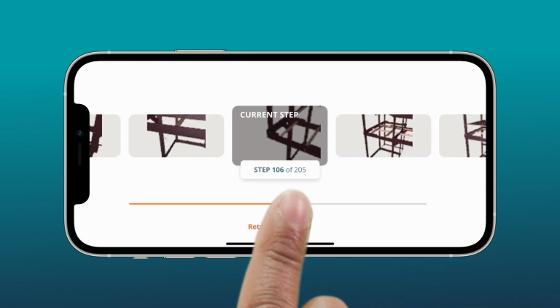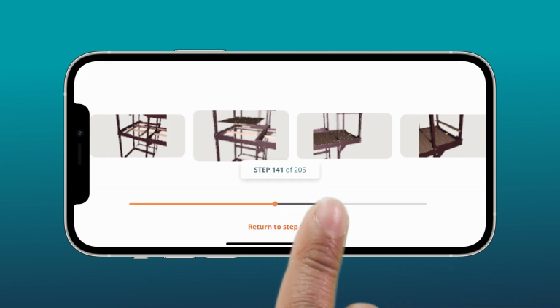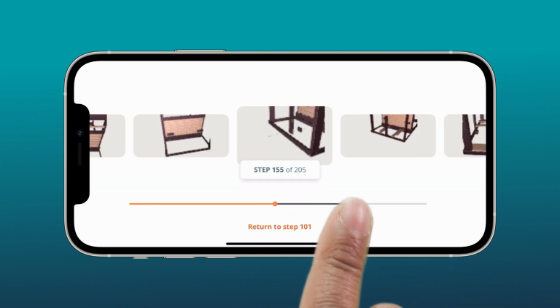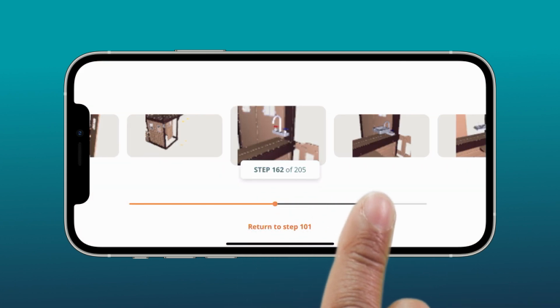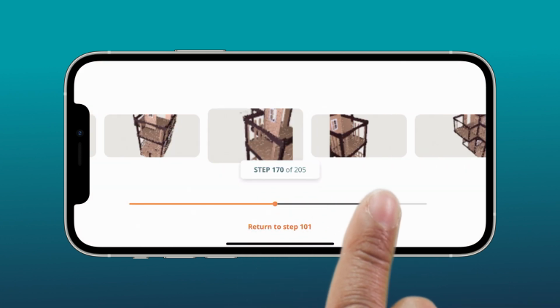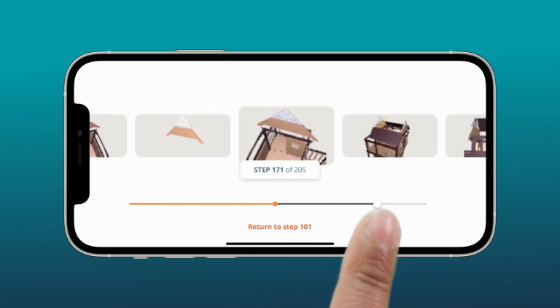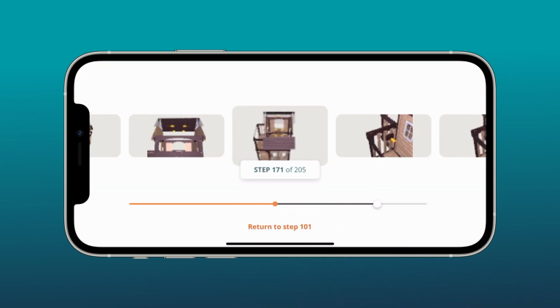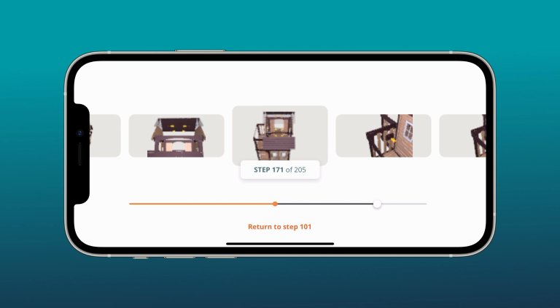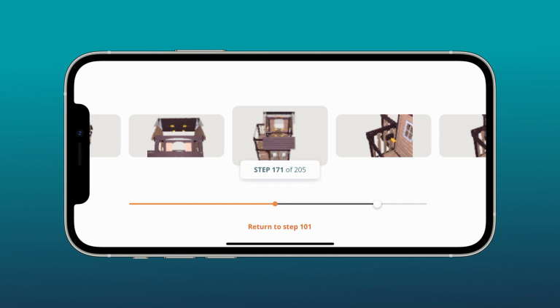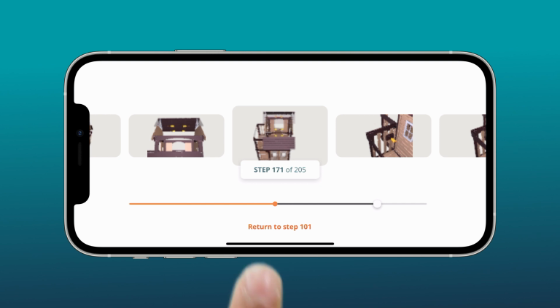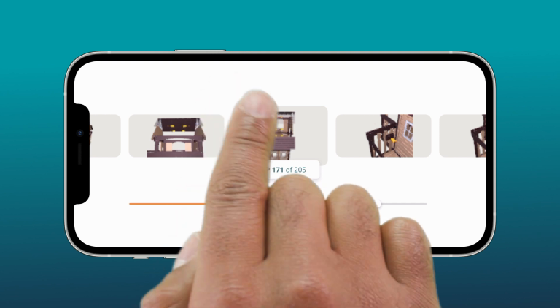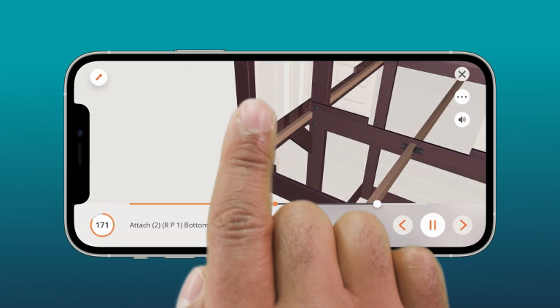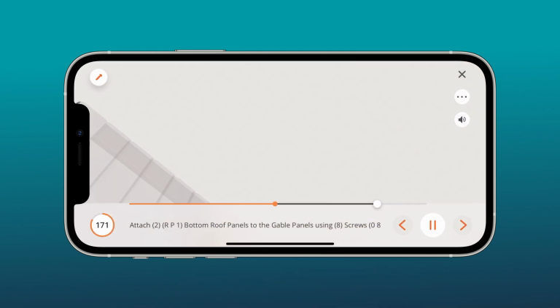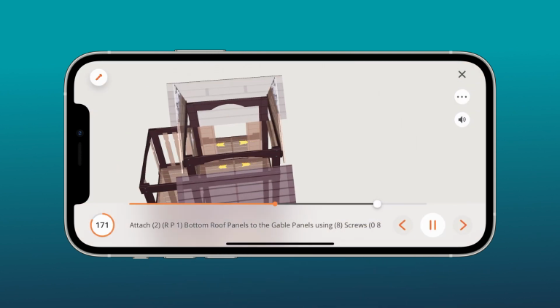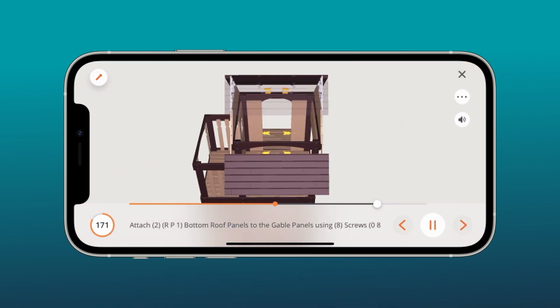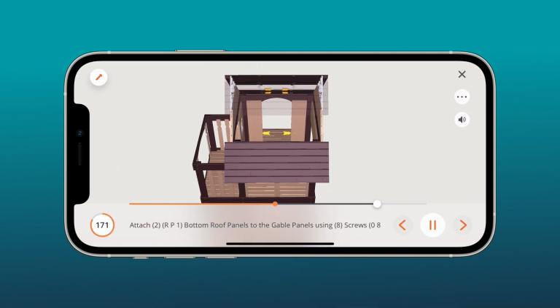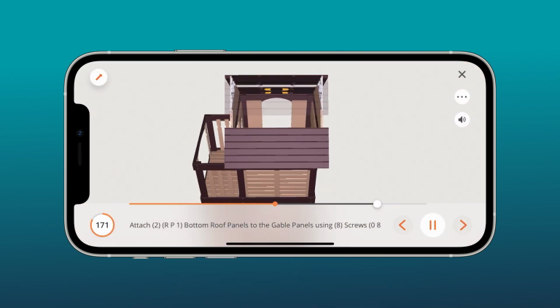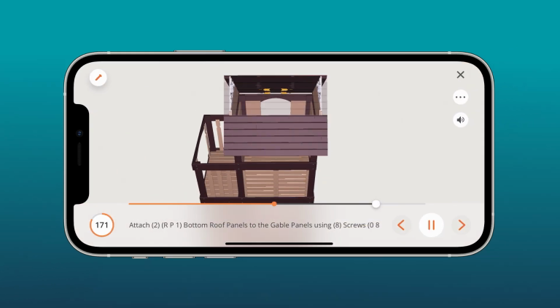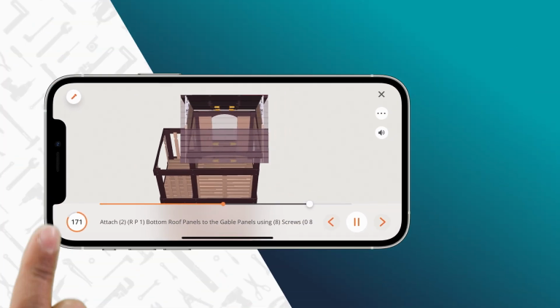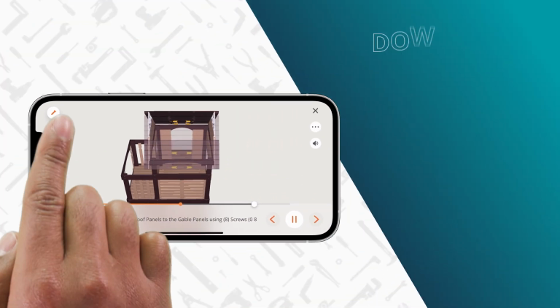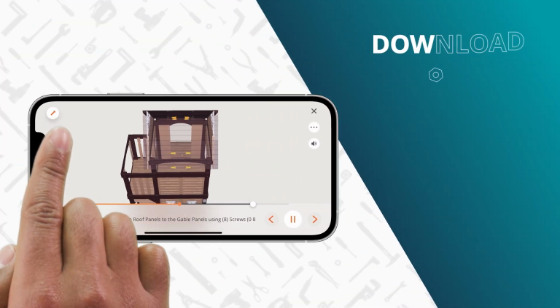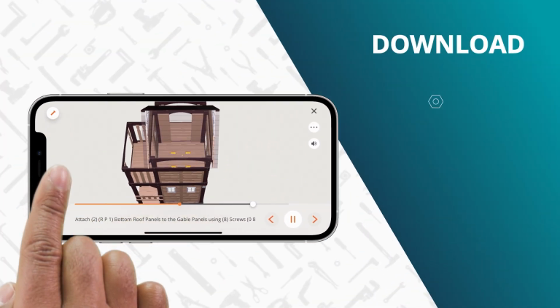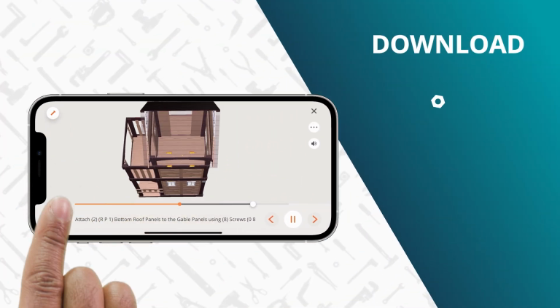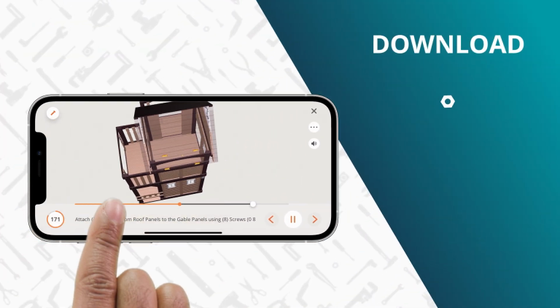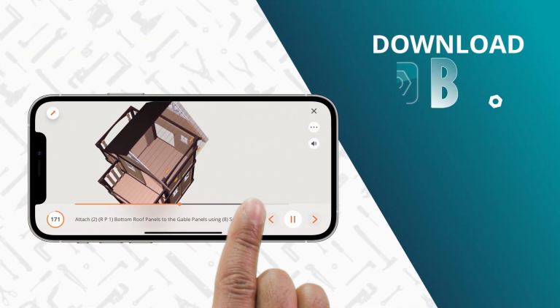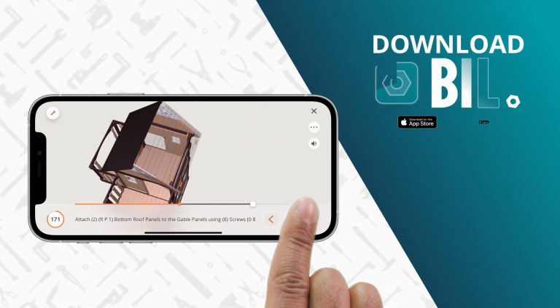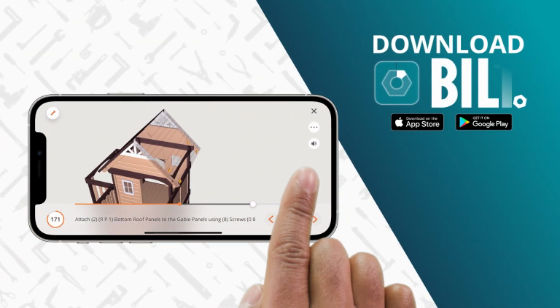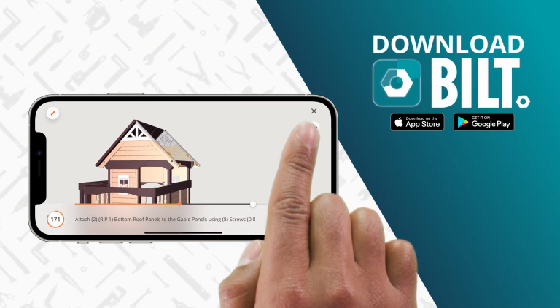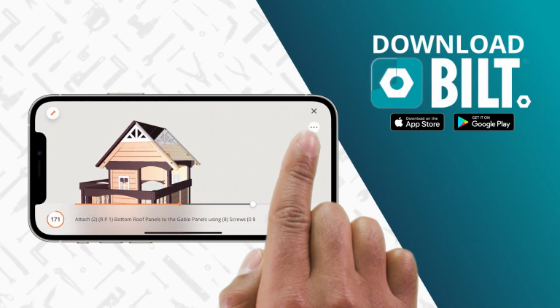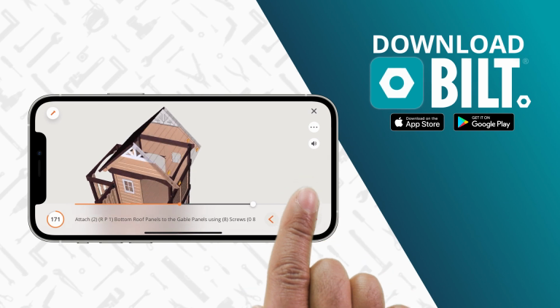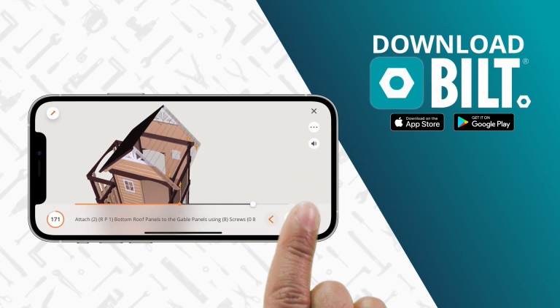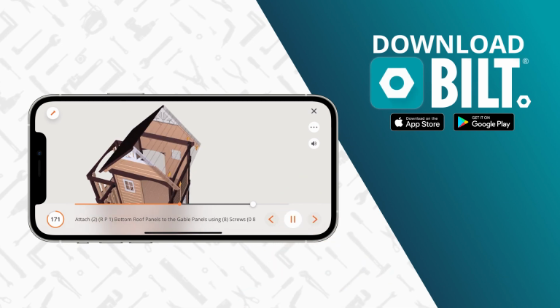Go one step at a time, skip ahead, or instantly replay a step. Download Built for a faster, easier setup.